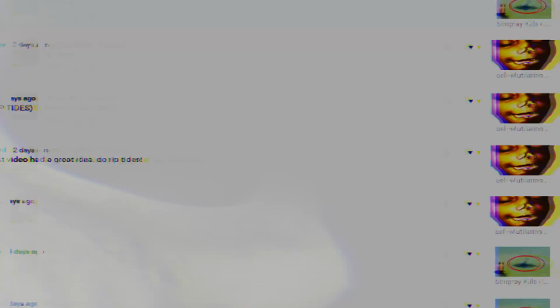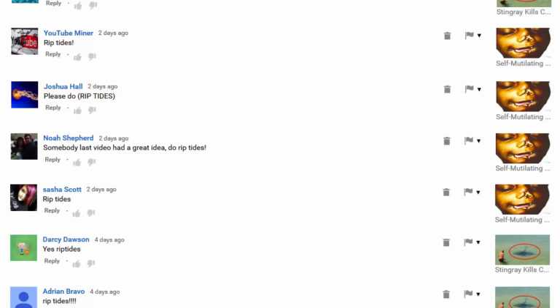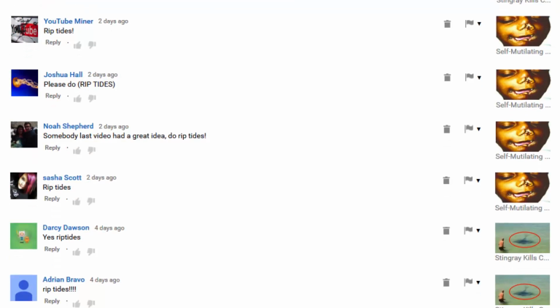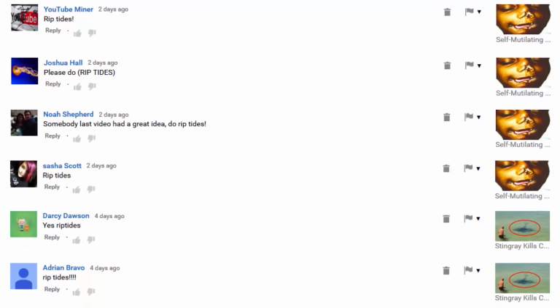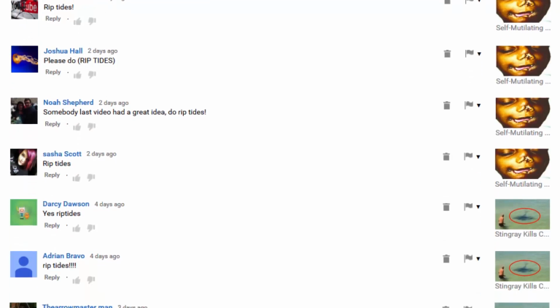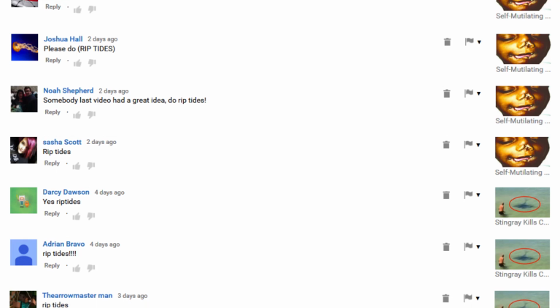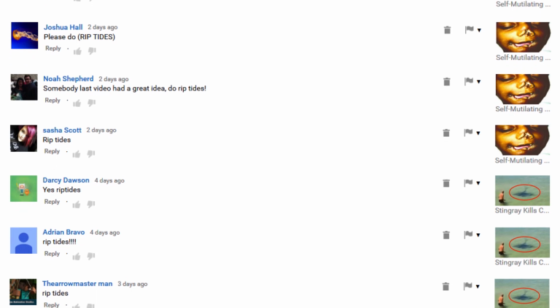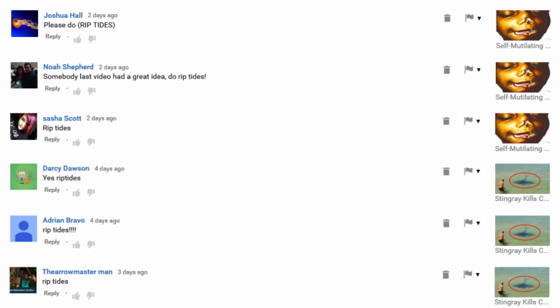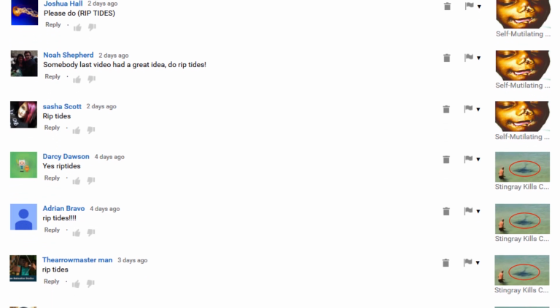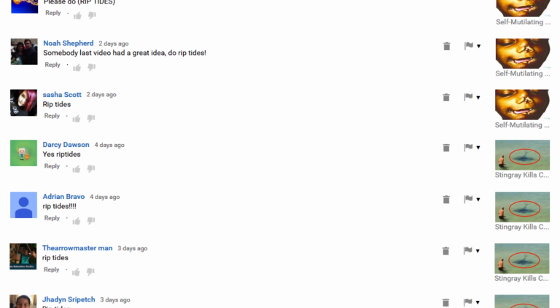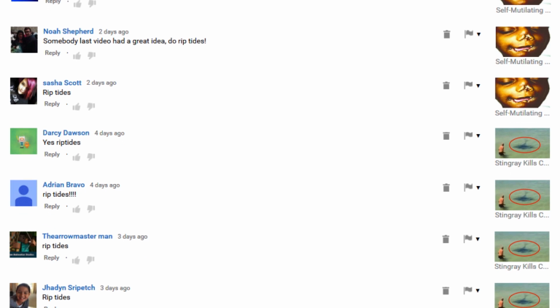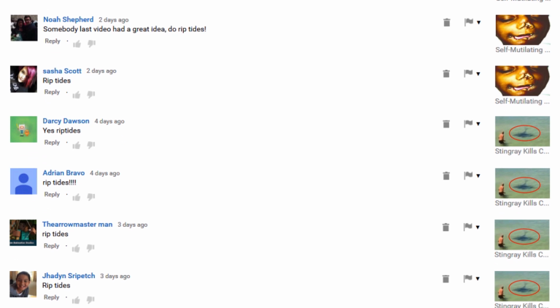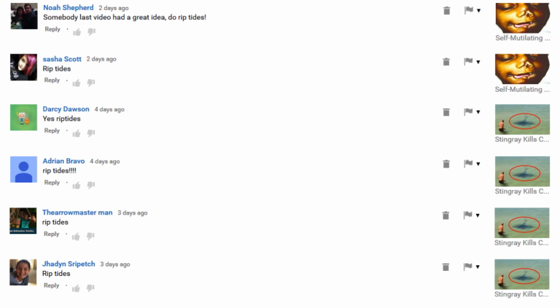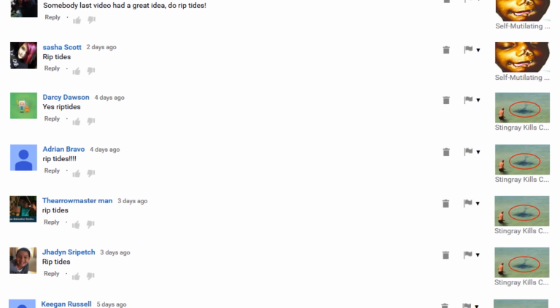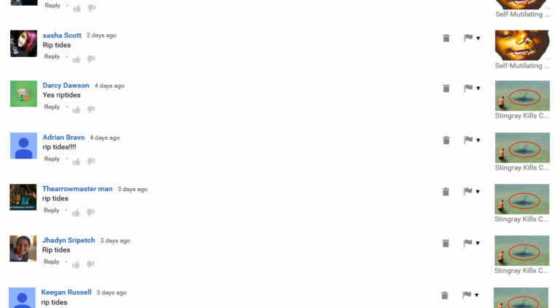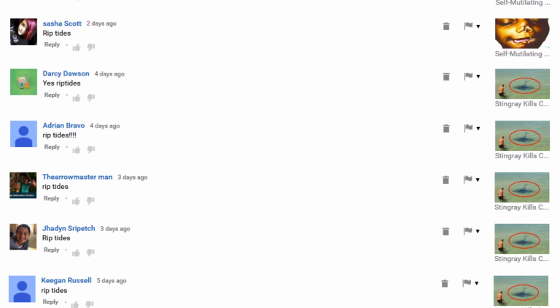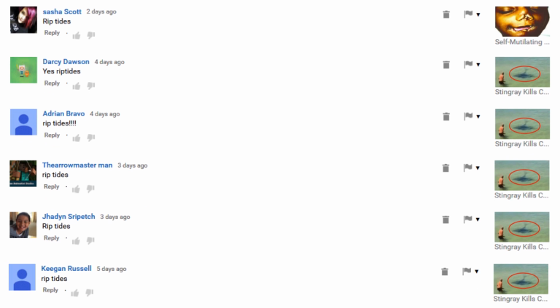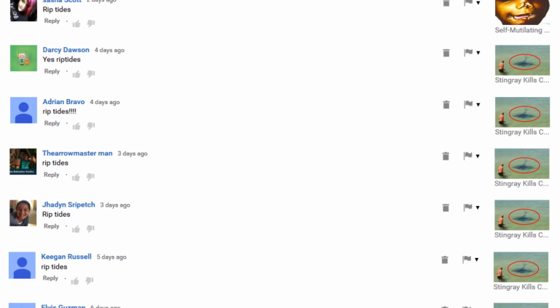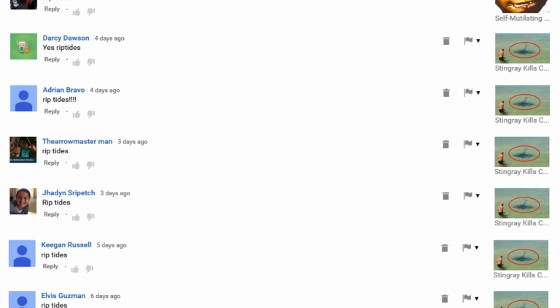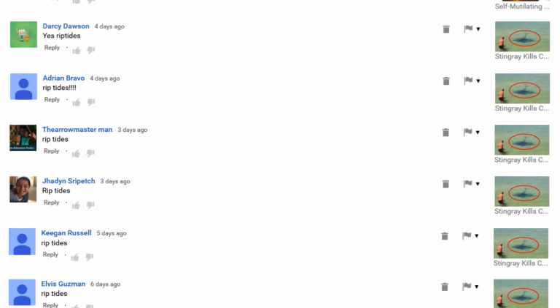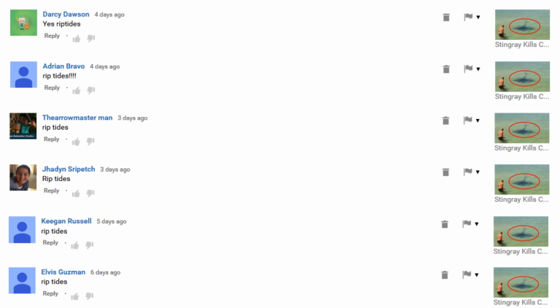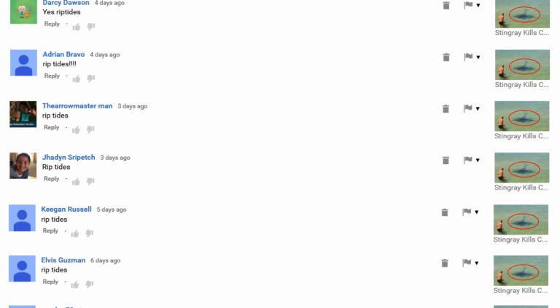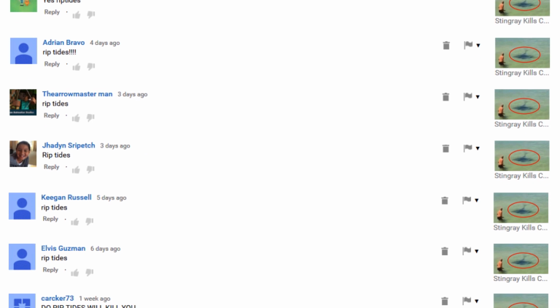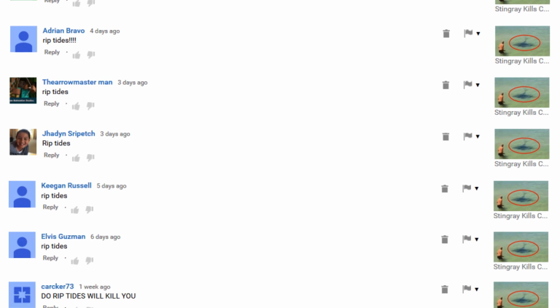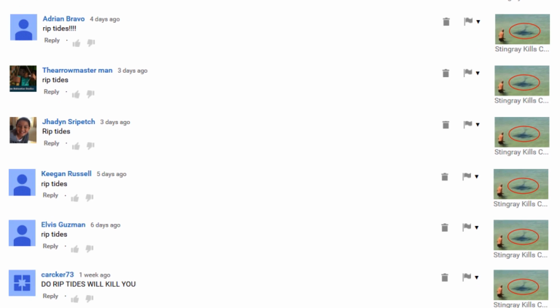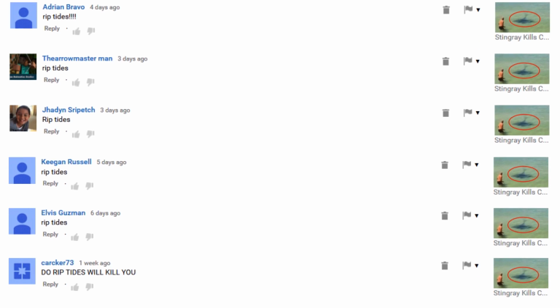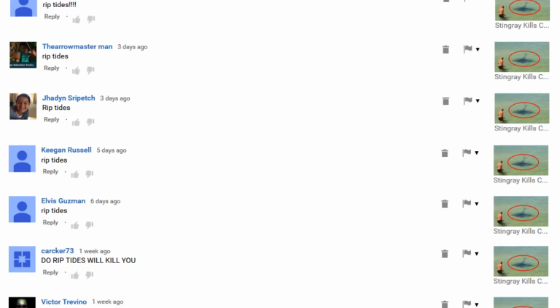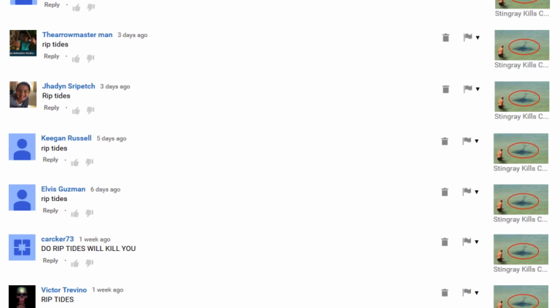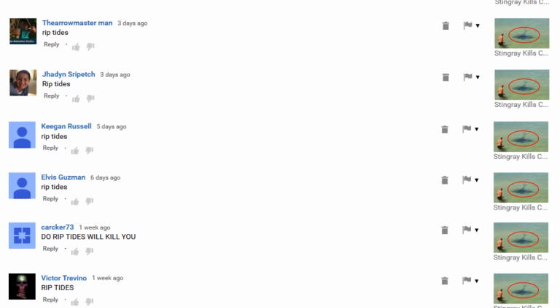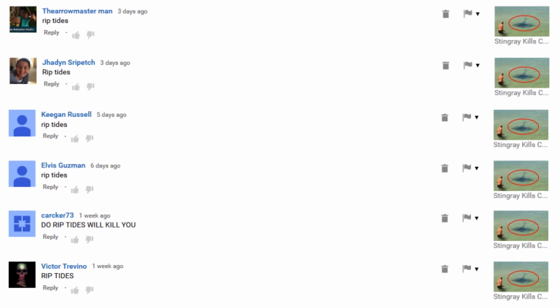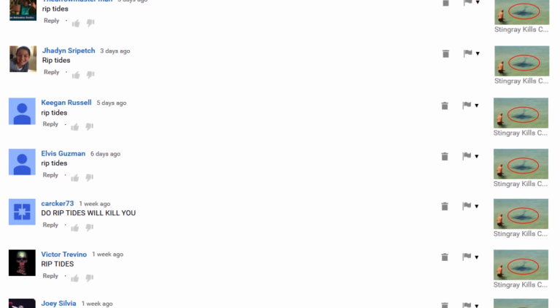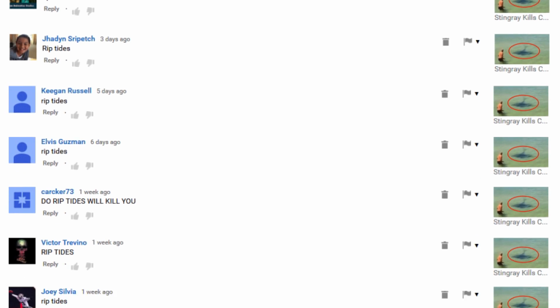Today's video was produced due to high demand by our subscribers. If you have any other topics you'd like to learn about, be sure to write your suggestions below.